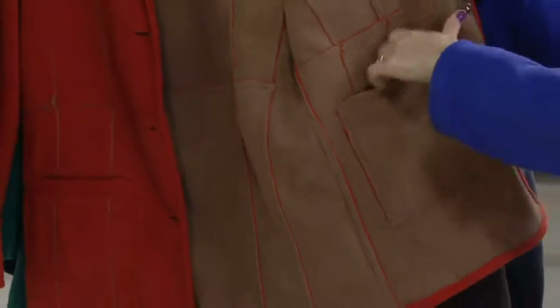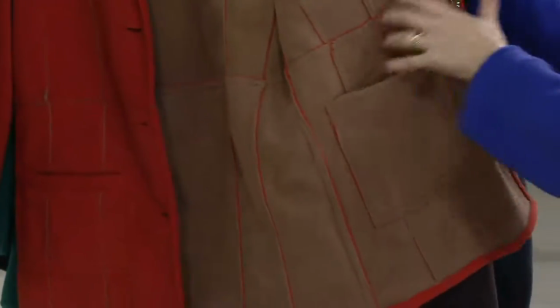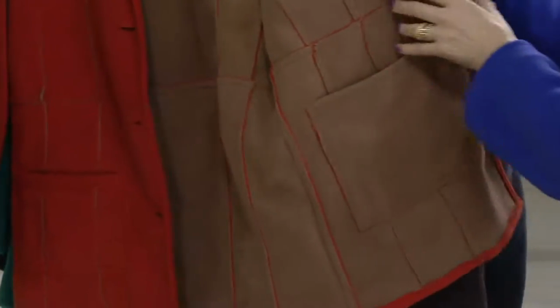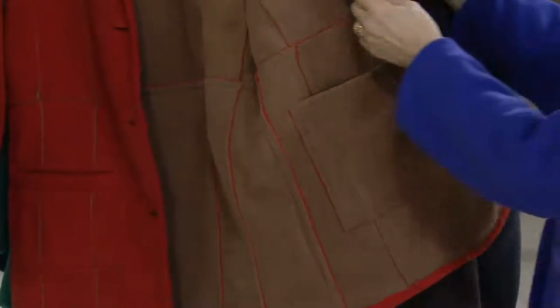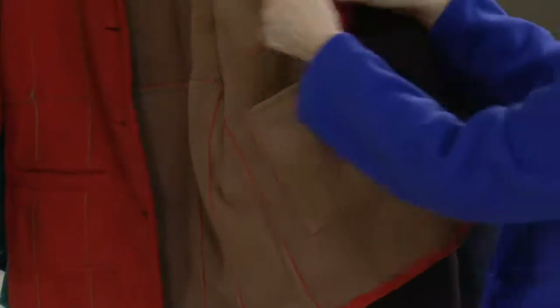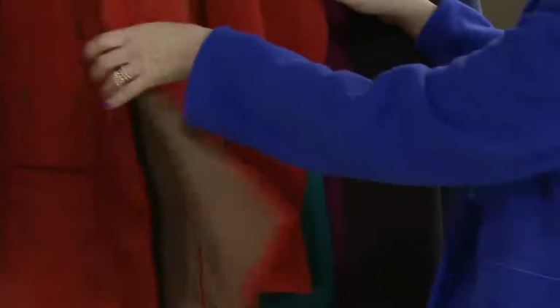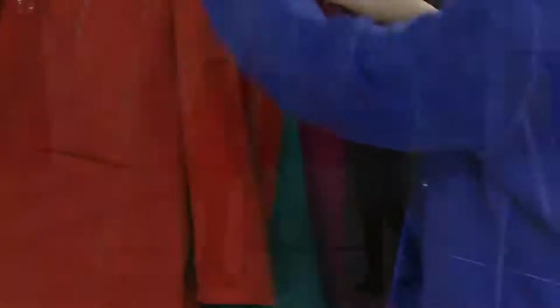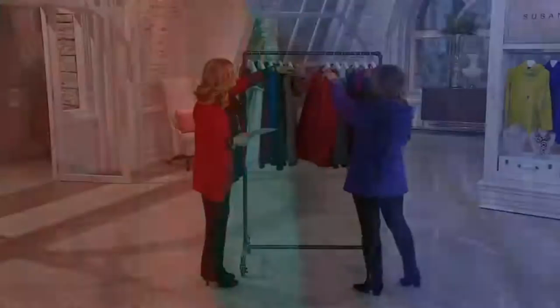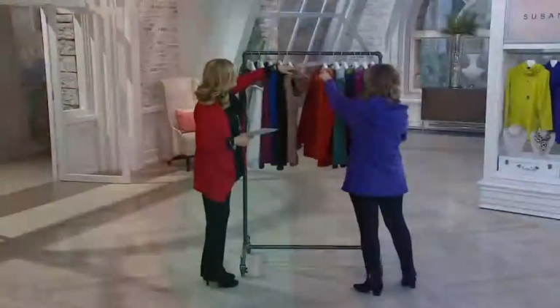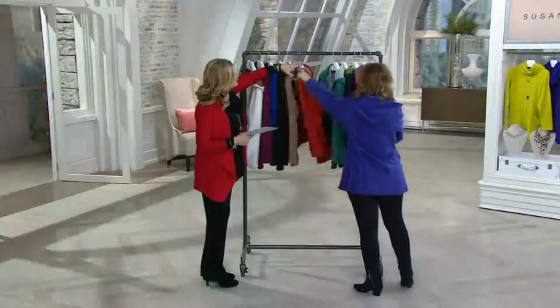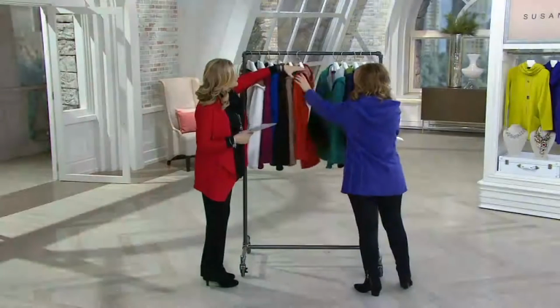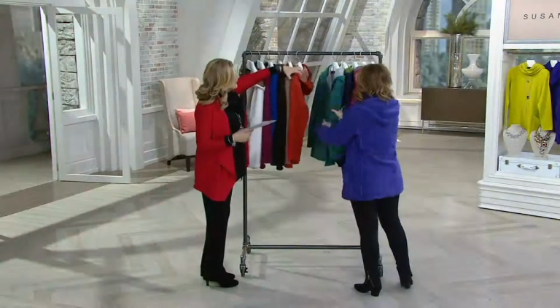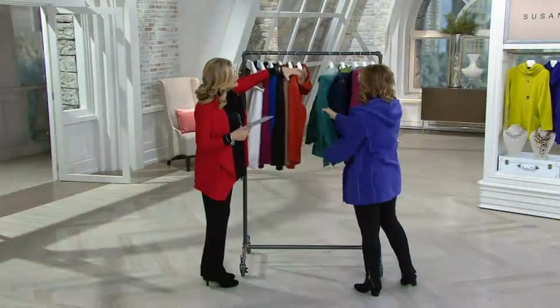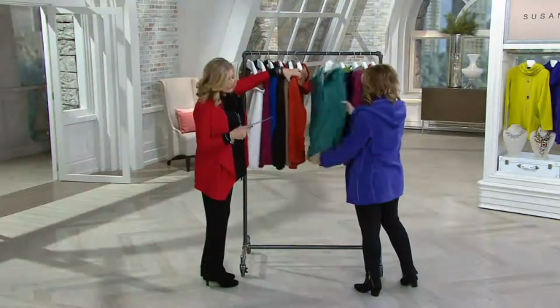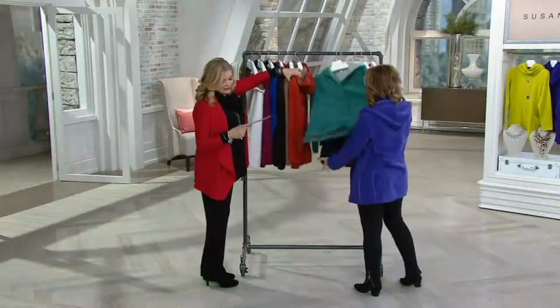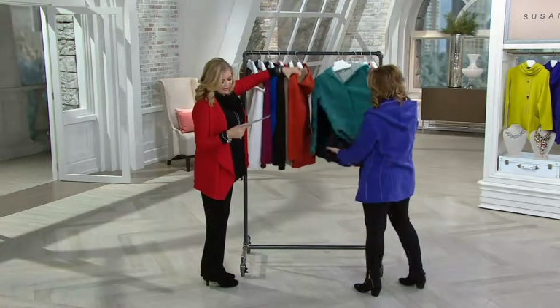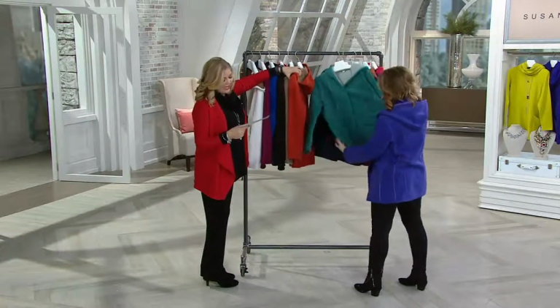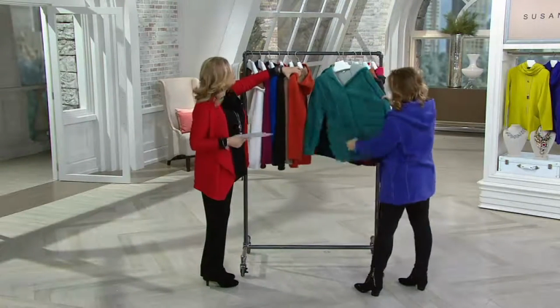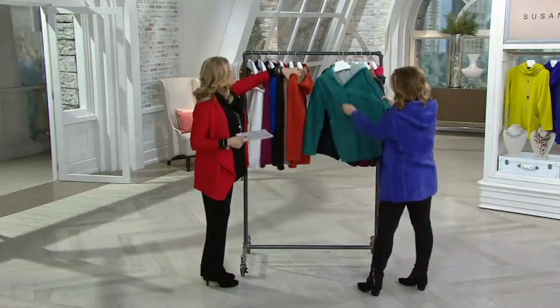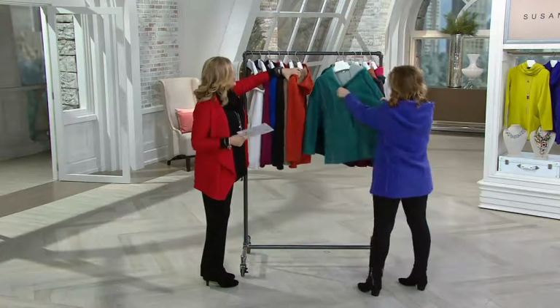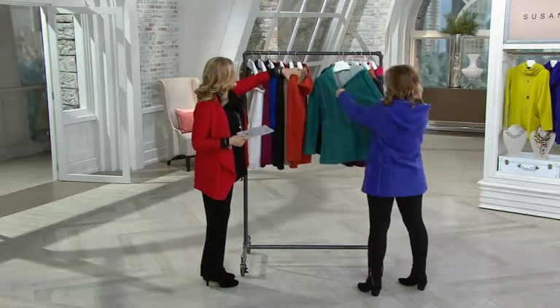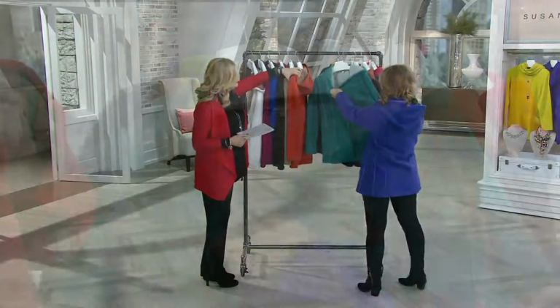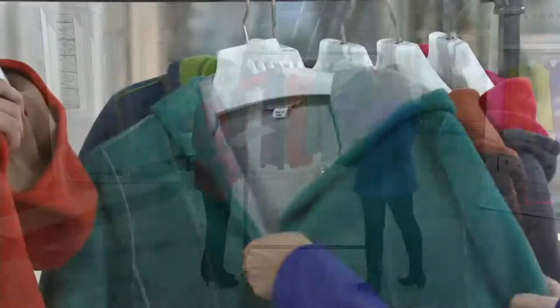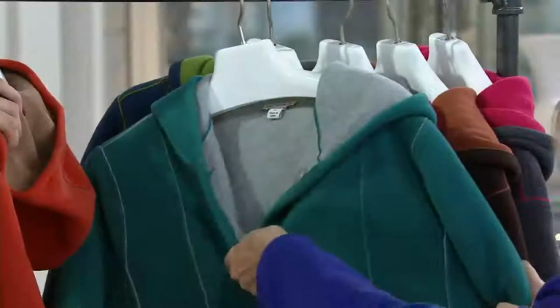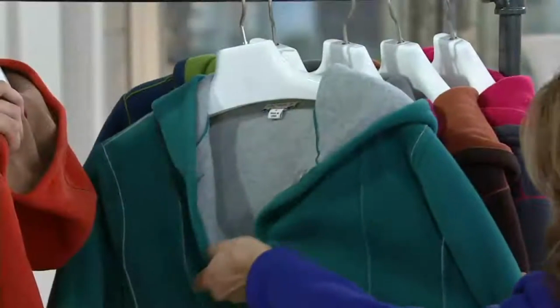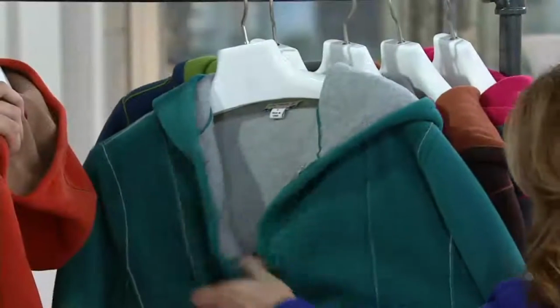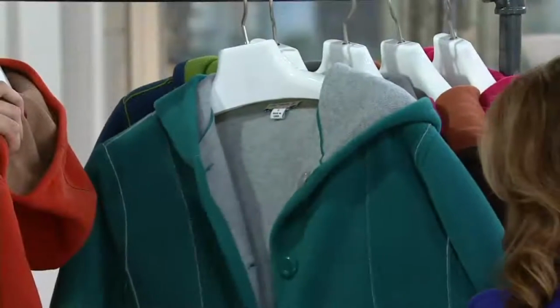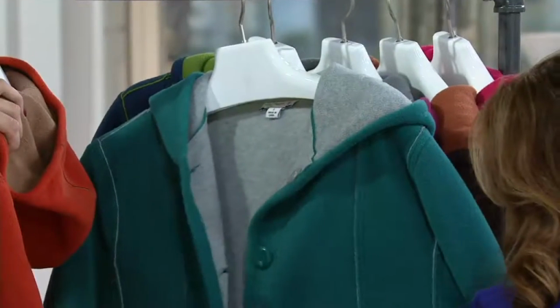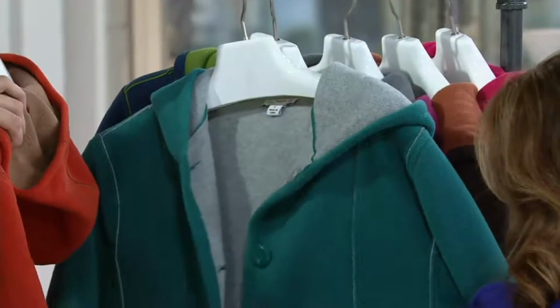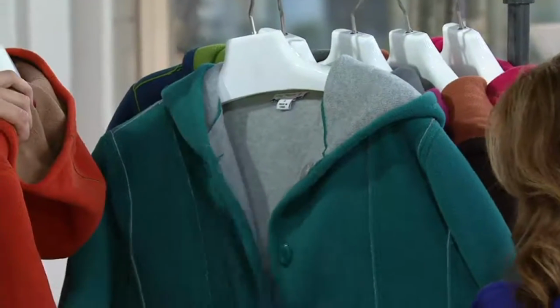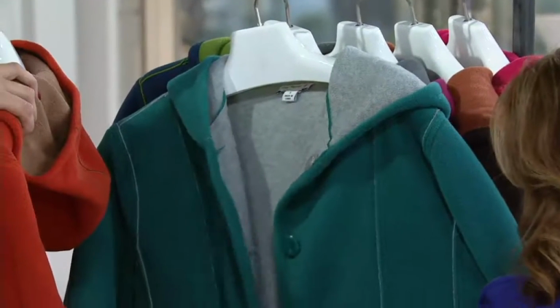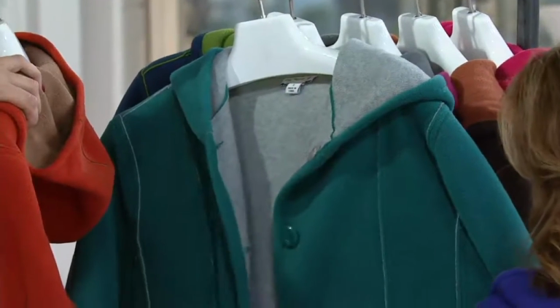Pockets, totally reversible, two coats in one. Teal and heather gray — let's go ahead and show the heather gray side. Definitely, let's go.